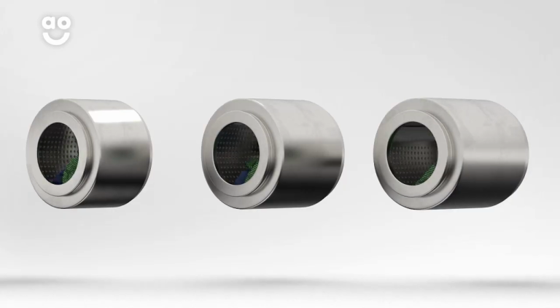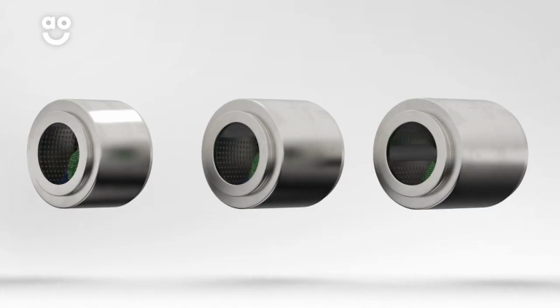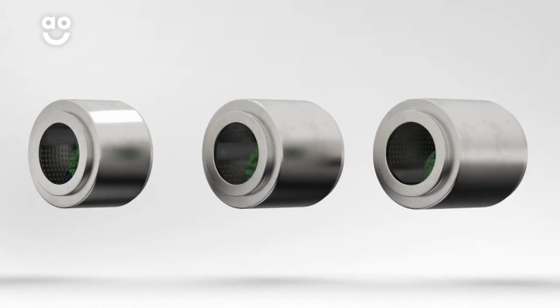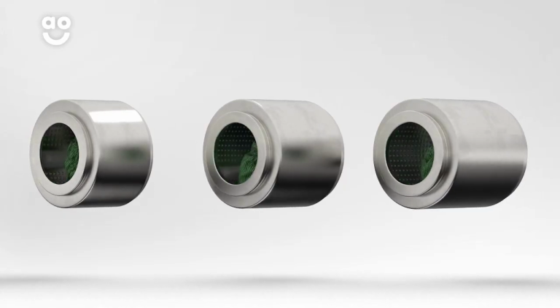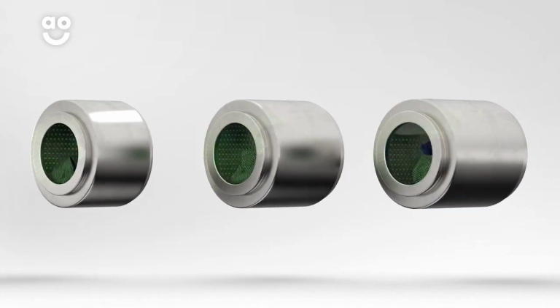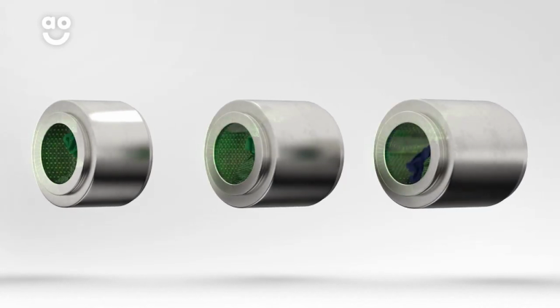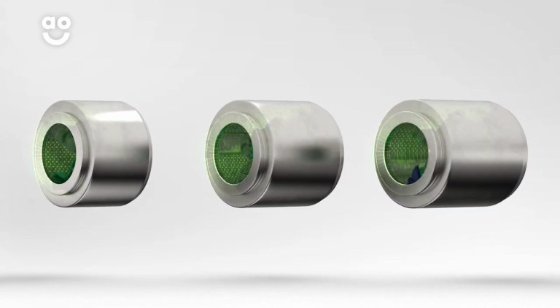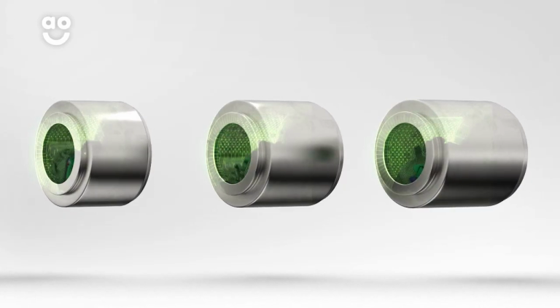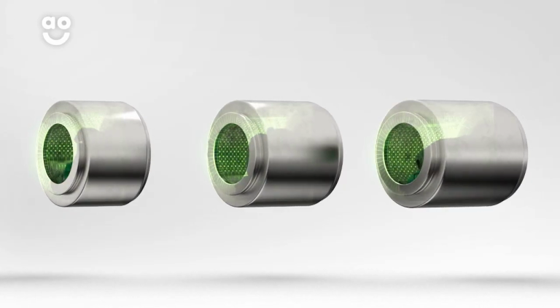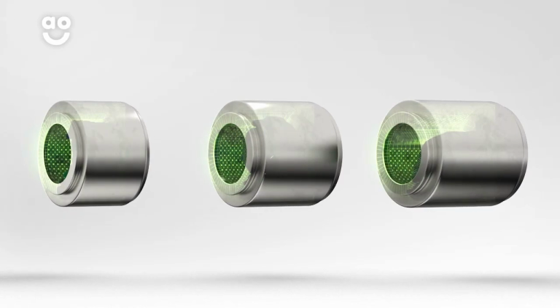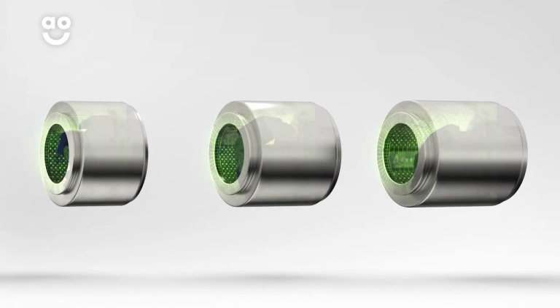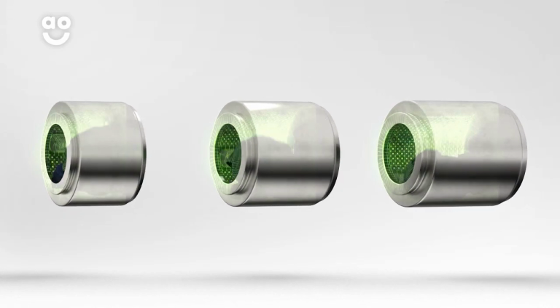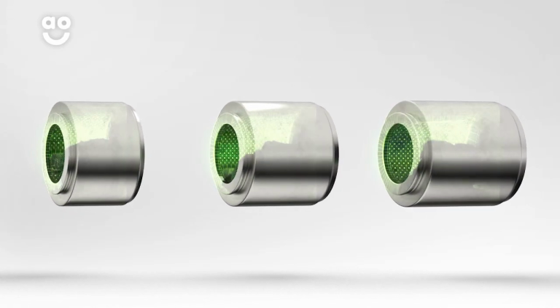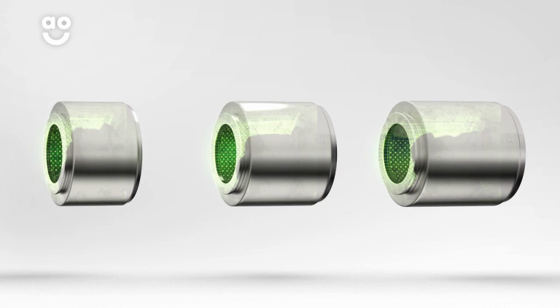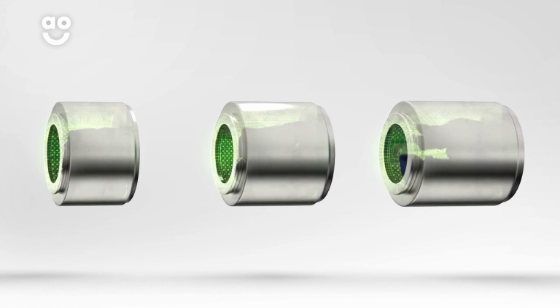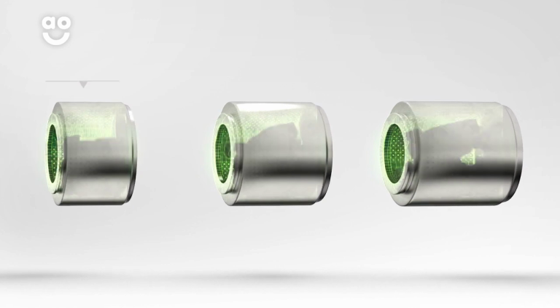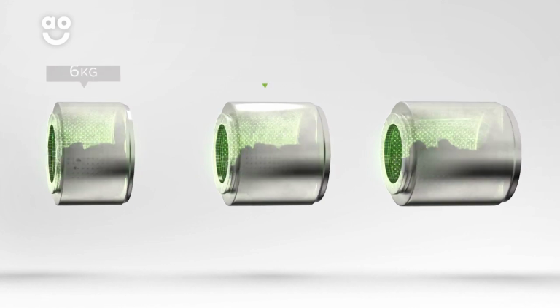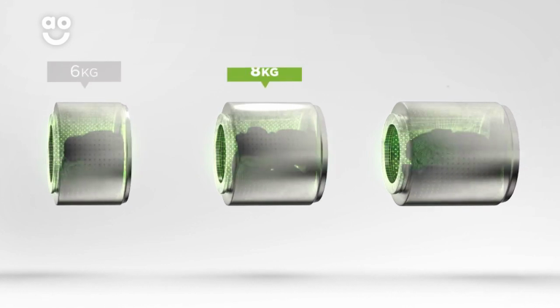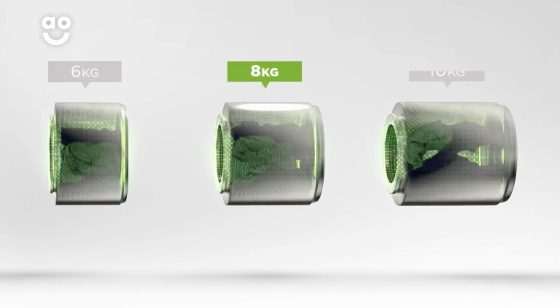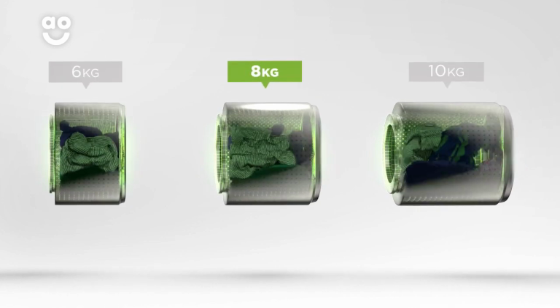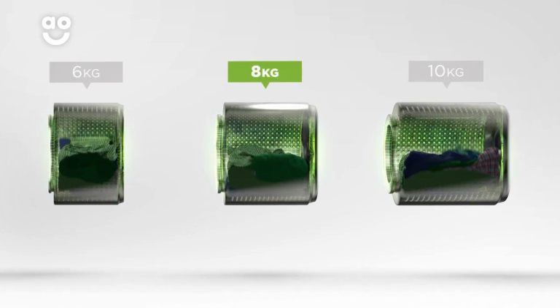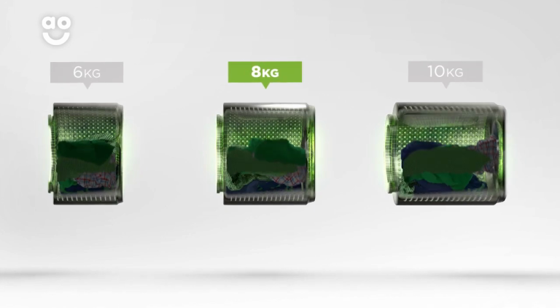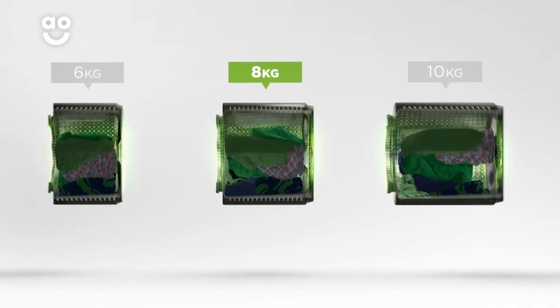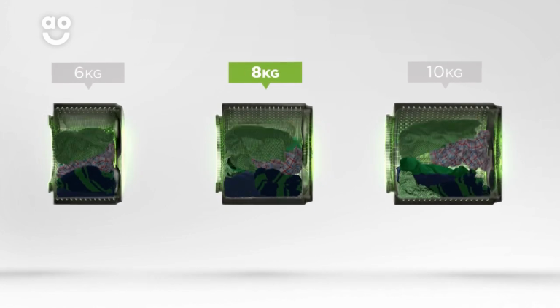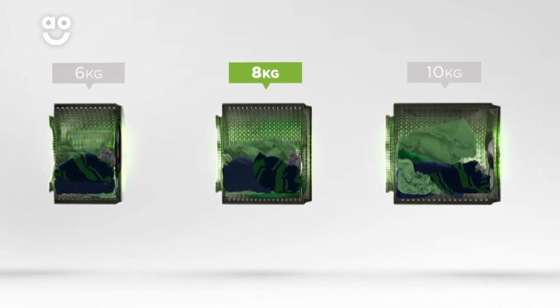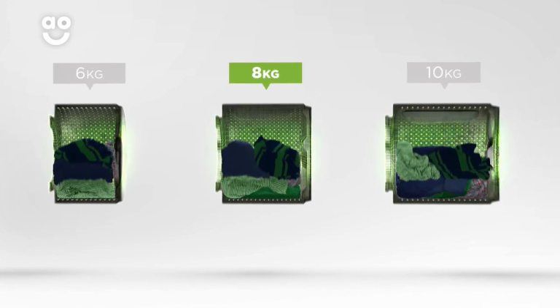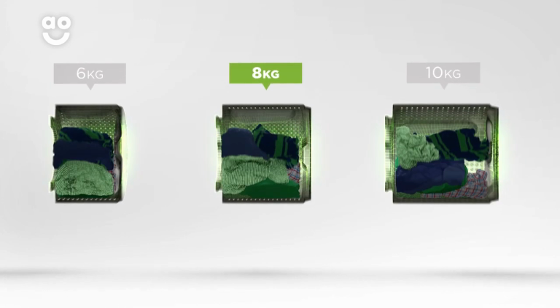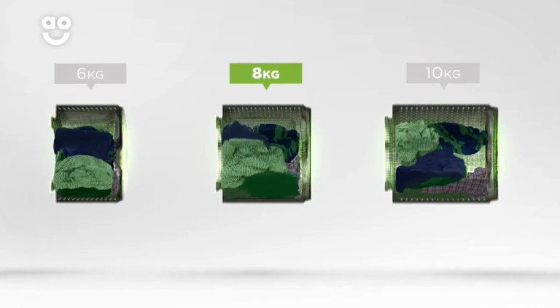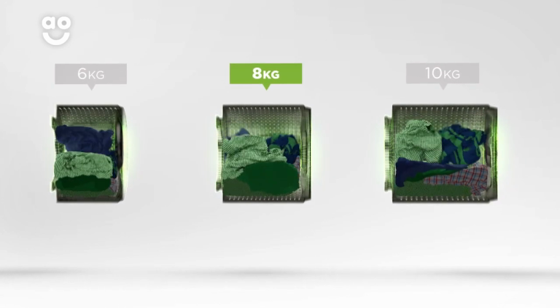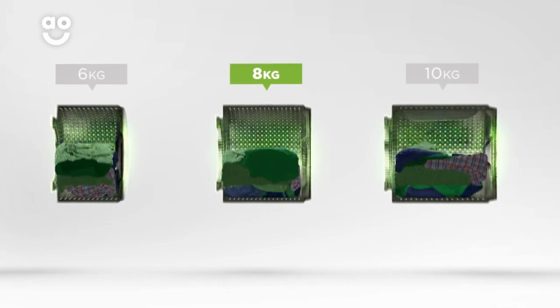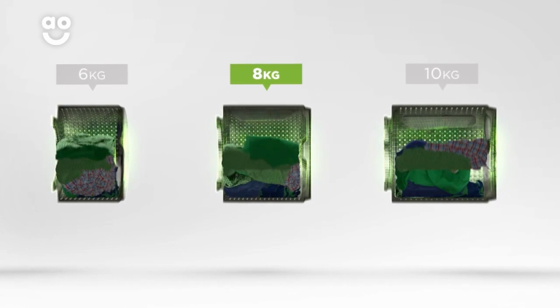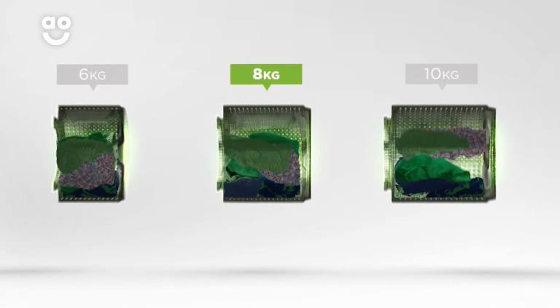We believe the bigger the drum the better, not only because of the extra capacity, but also because your clothes have more room to tumble for better drying results.